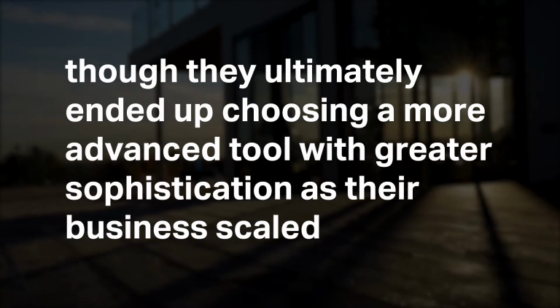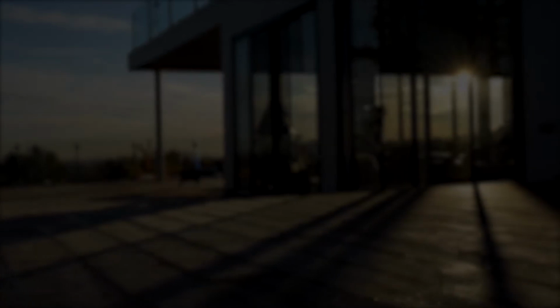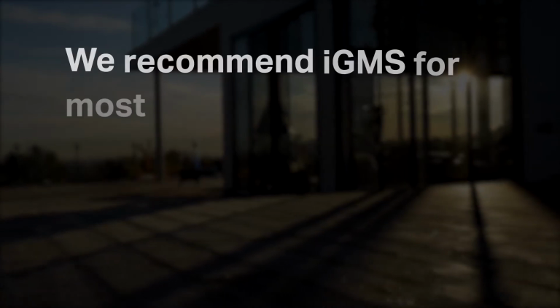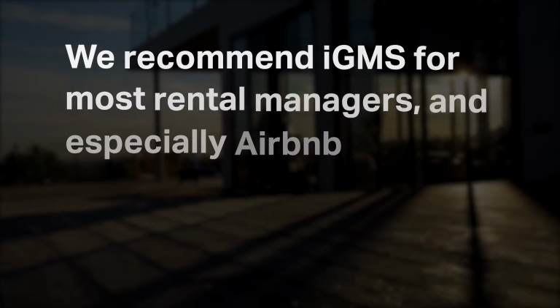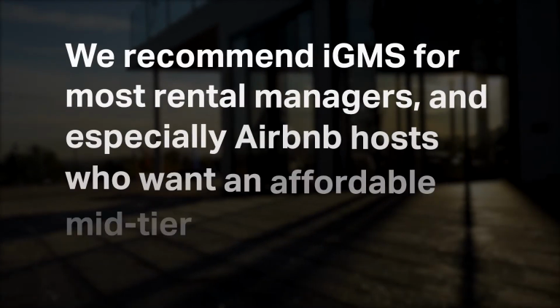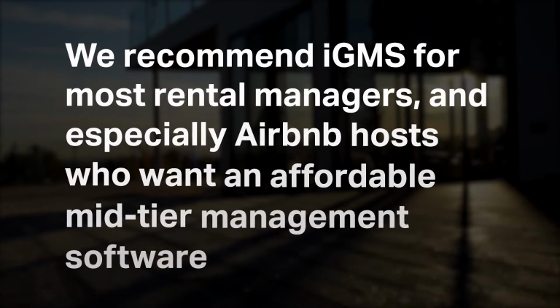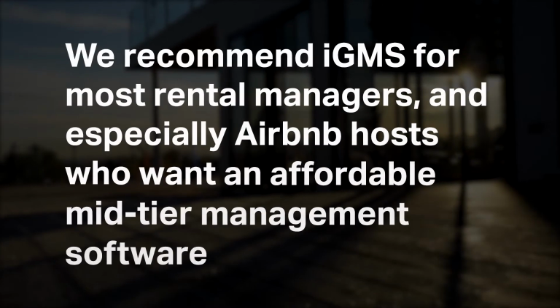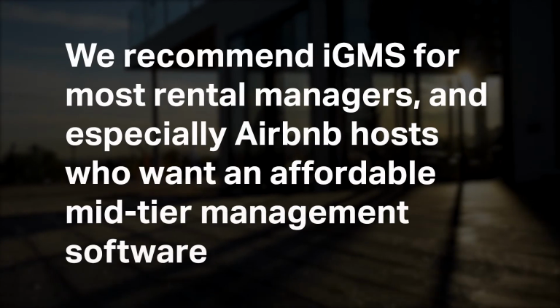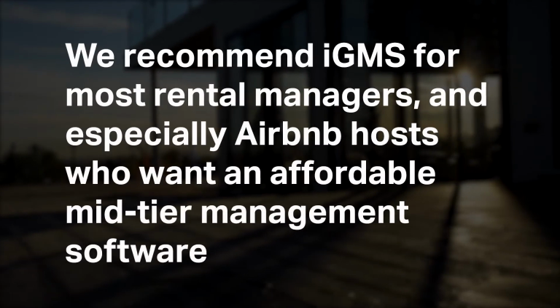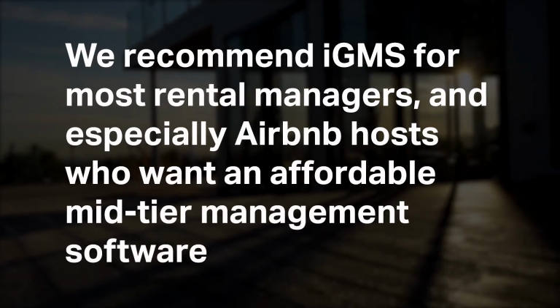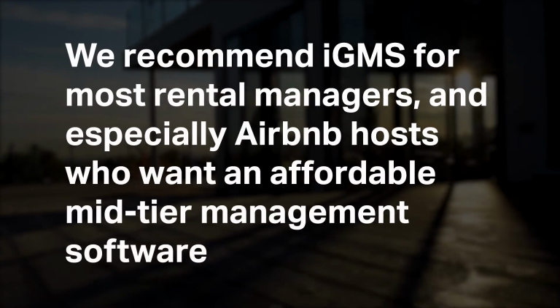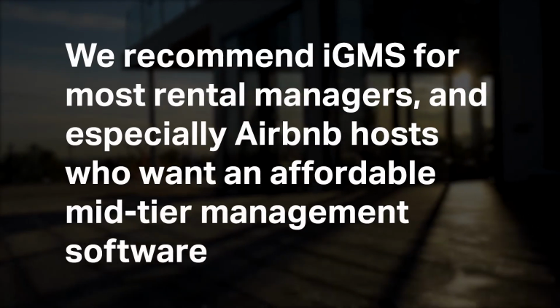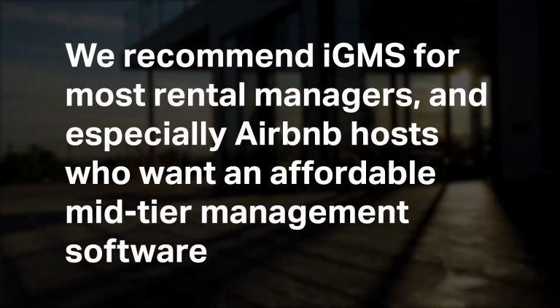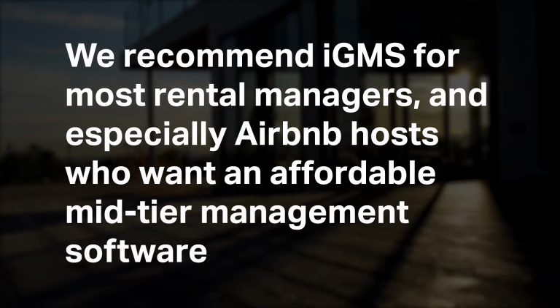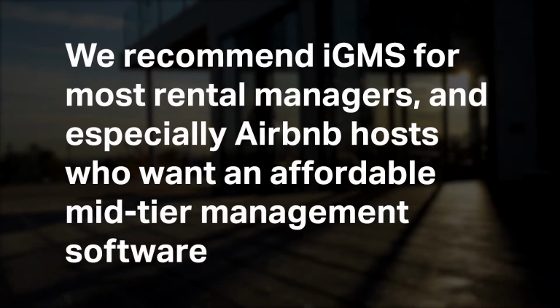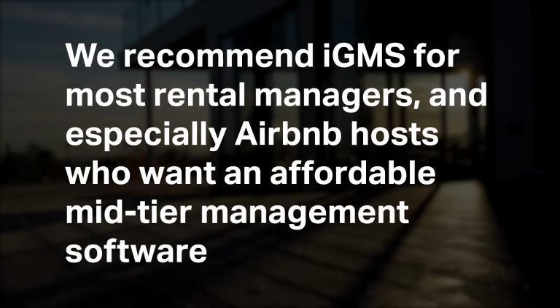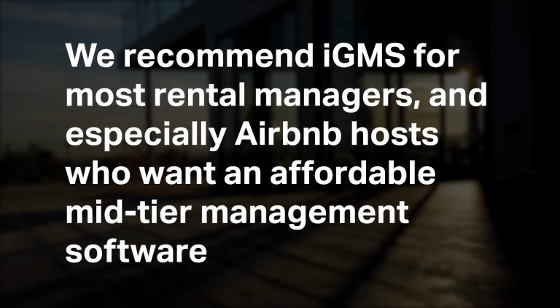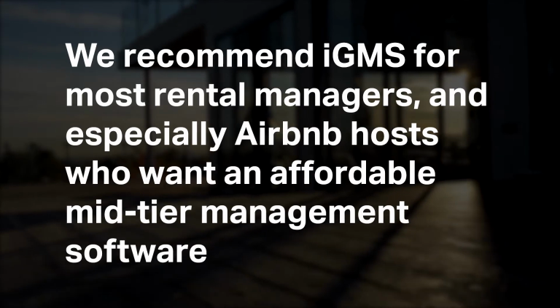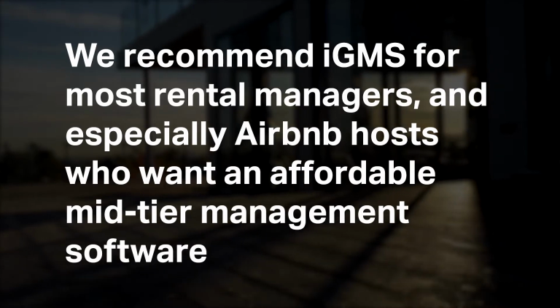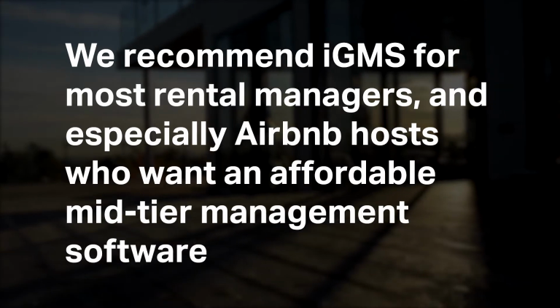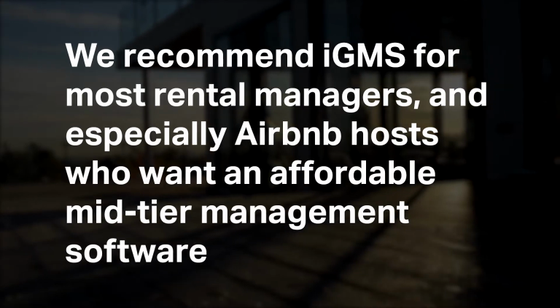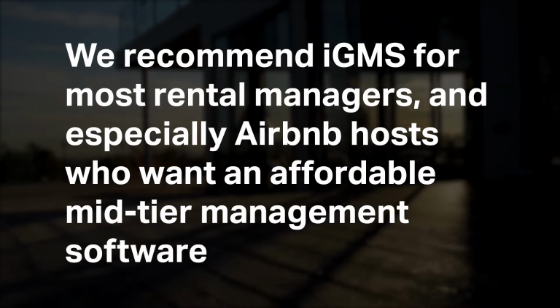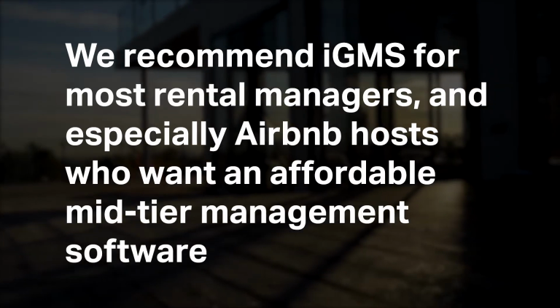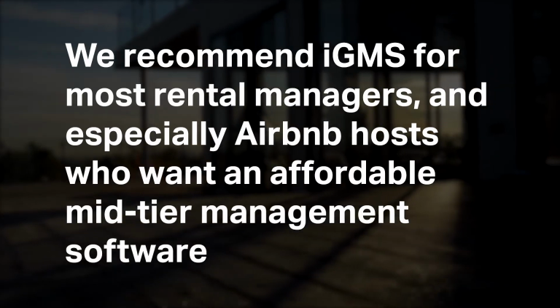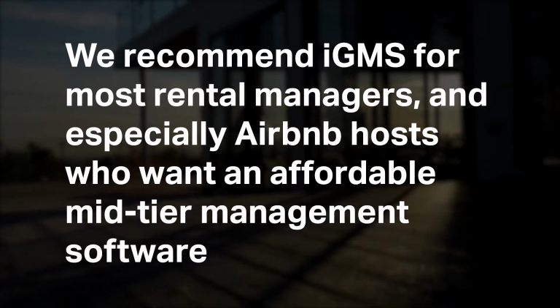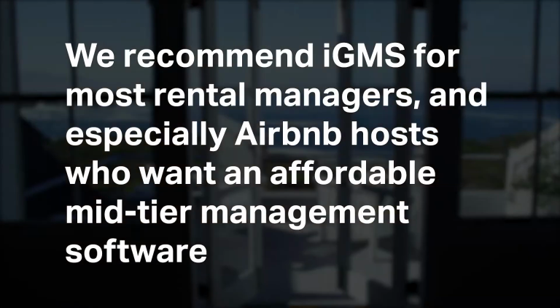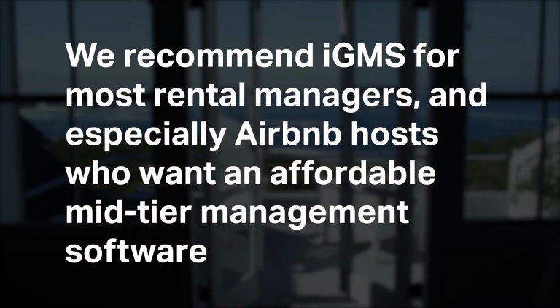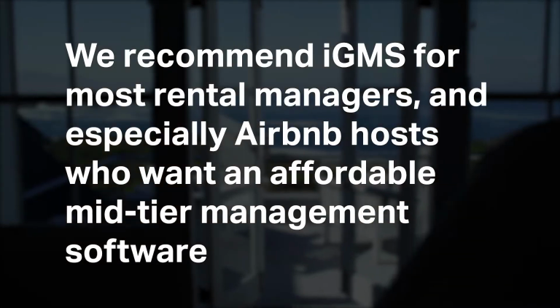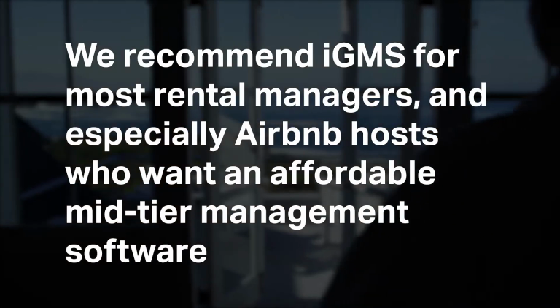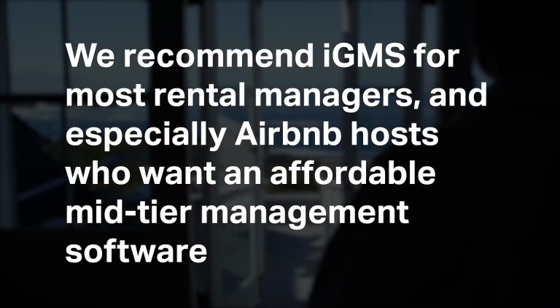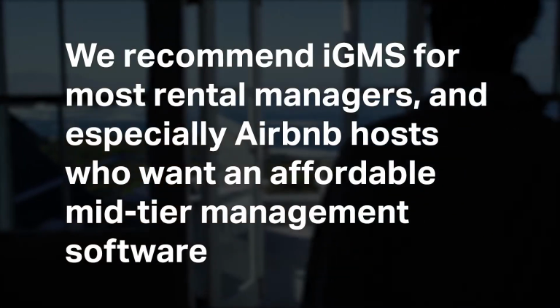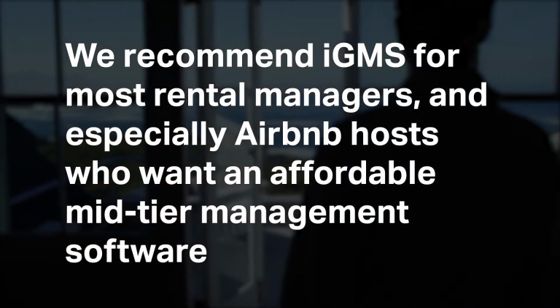We recommend IGMS for most rental managers, and especially Airbnb hosts who want an affordable mid-tier management software.